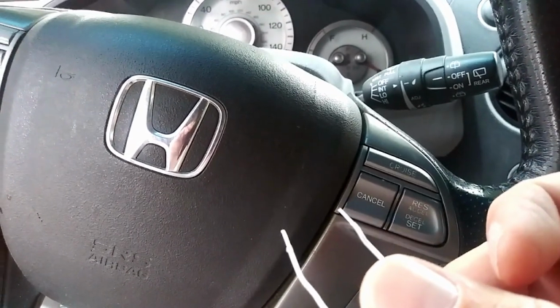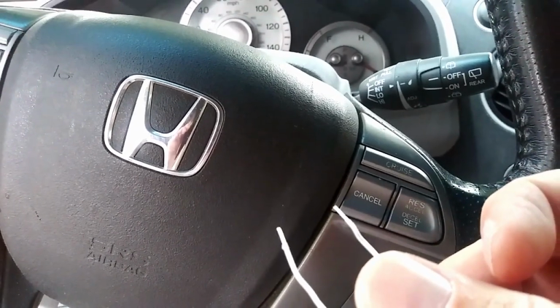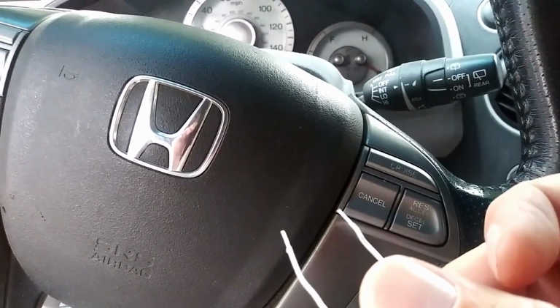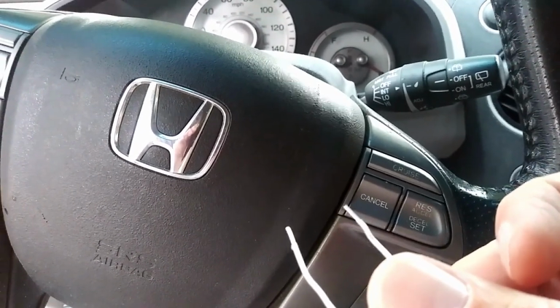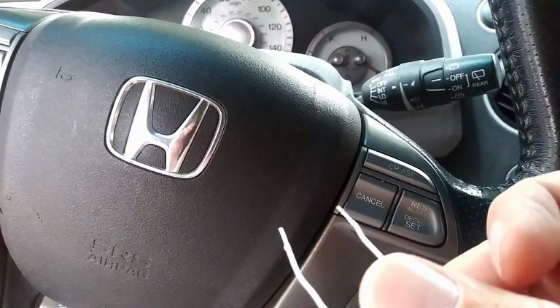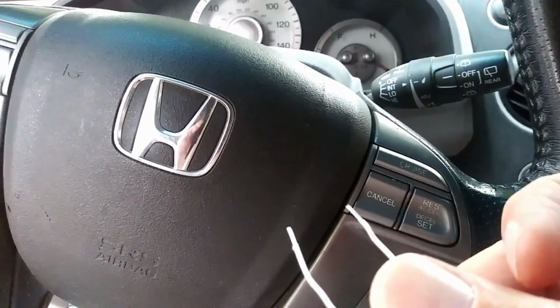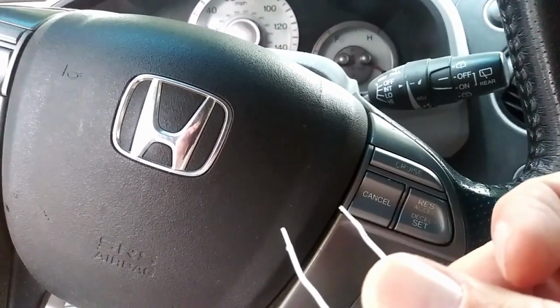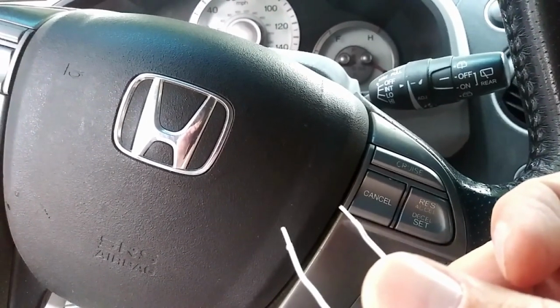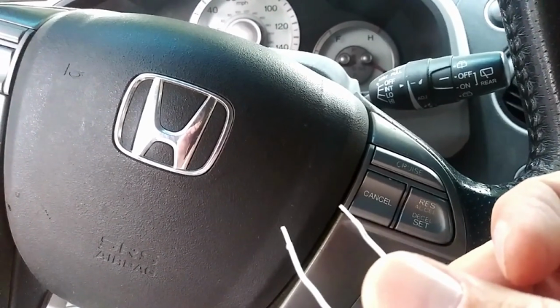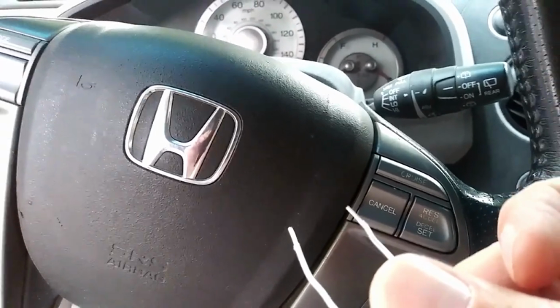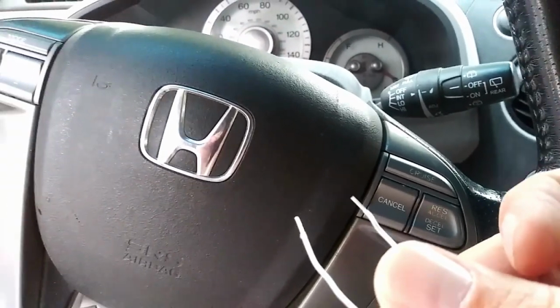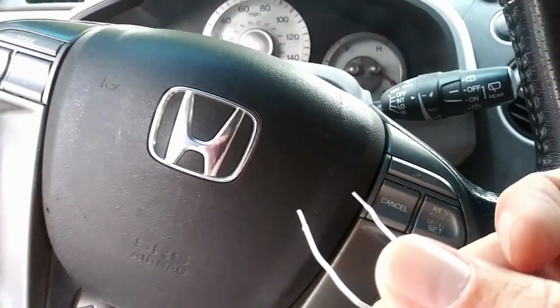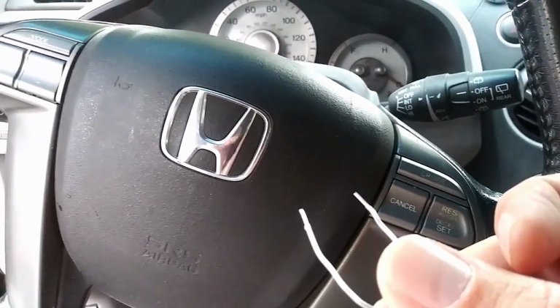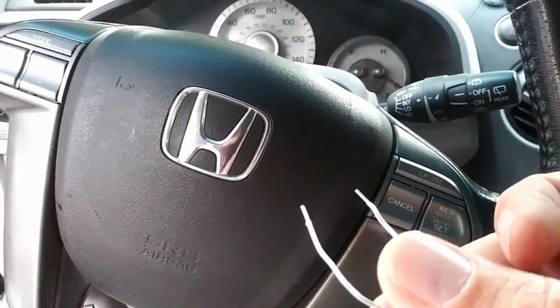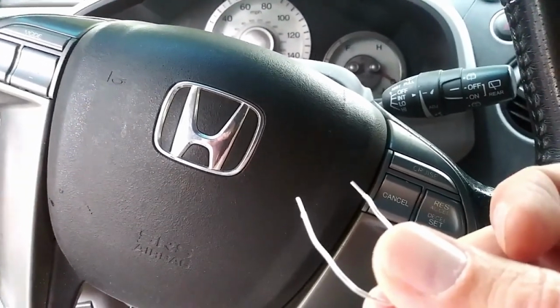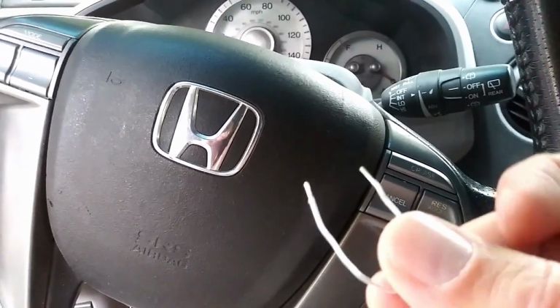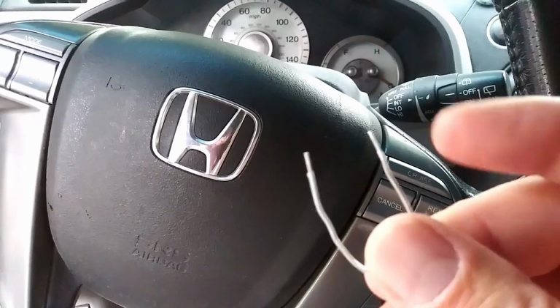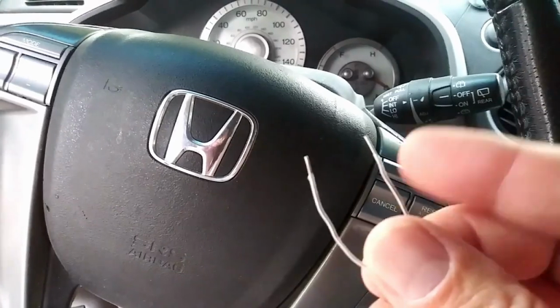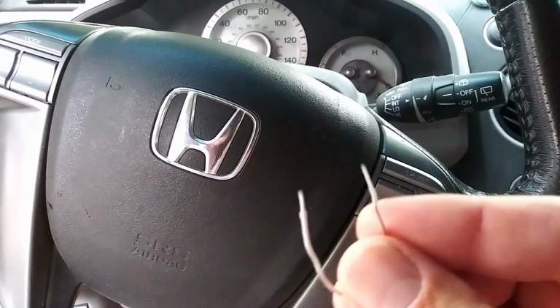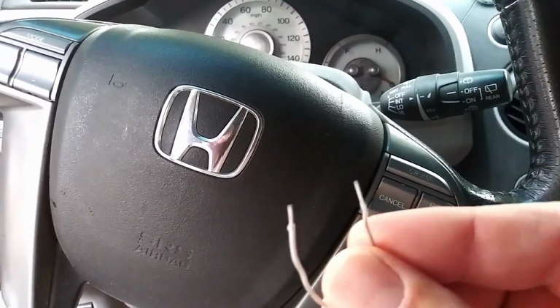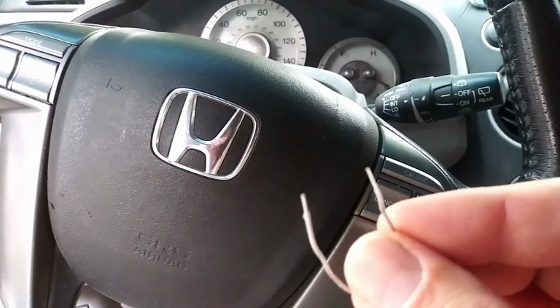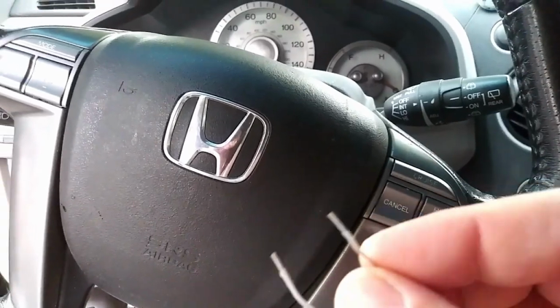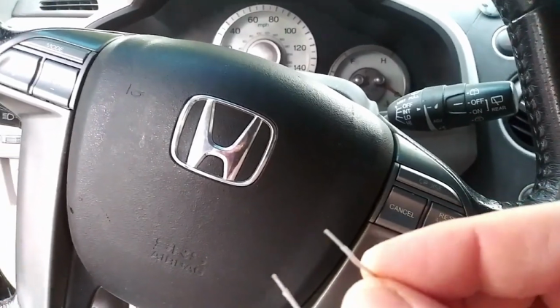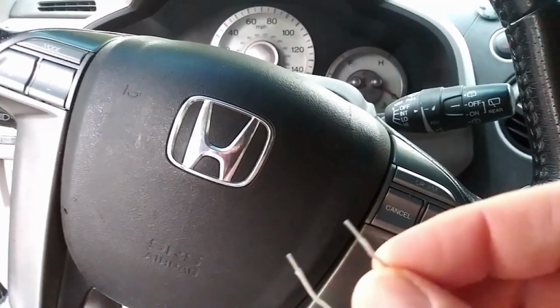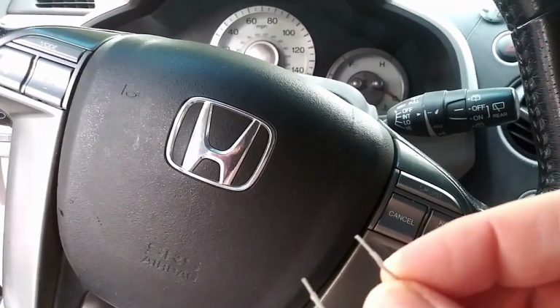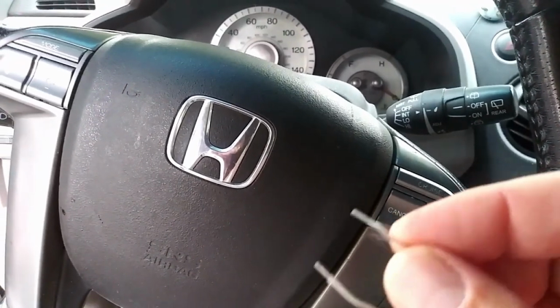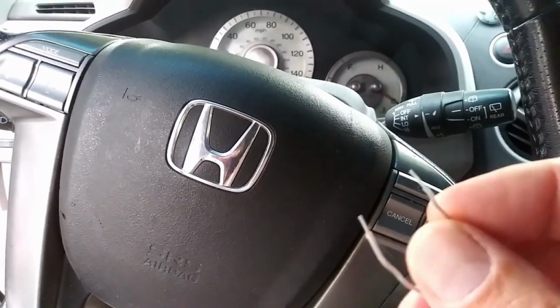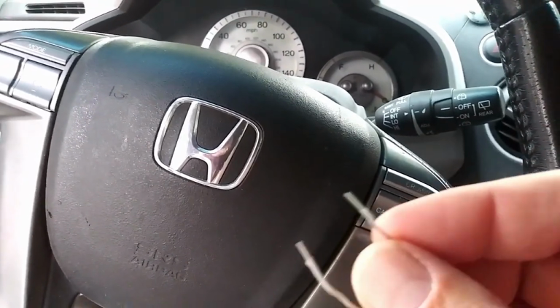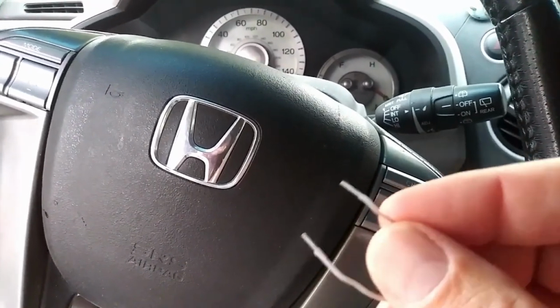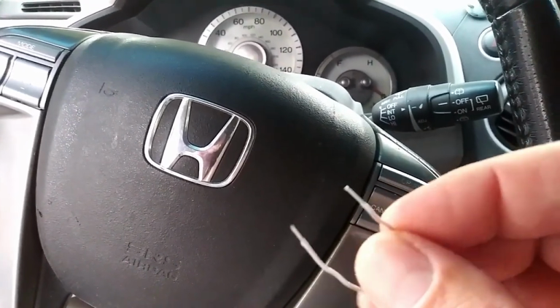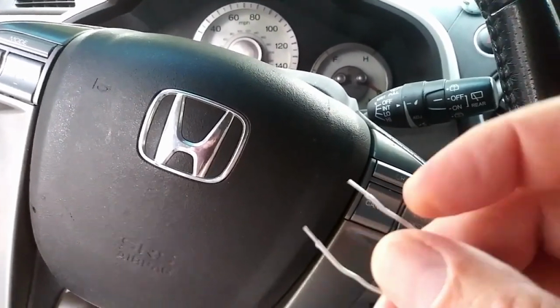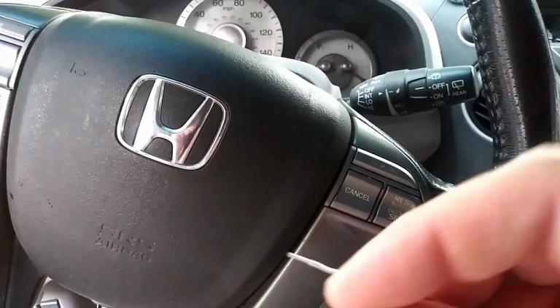ODB? OBD? This is not an affiliated-with-the-Wu-Tang-Clan port.